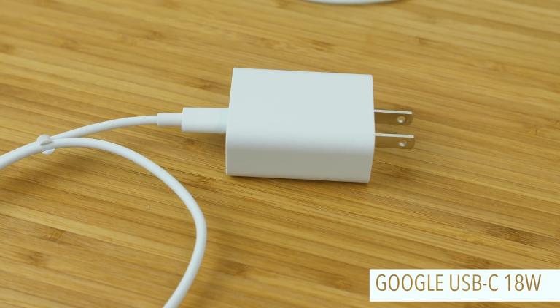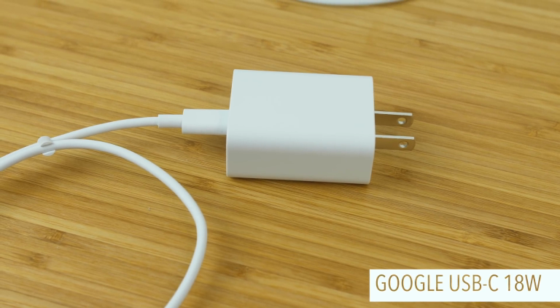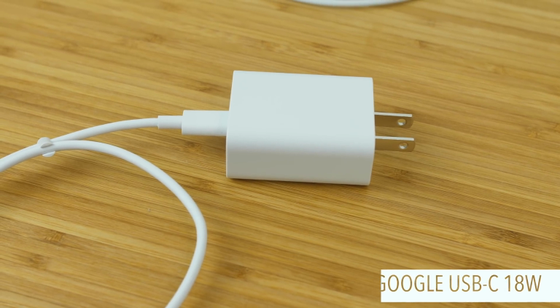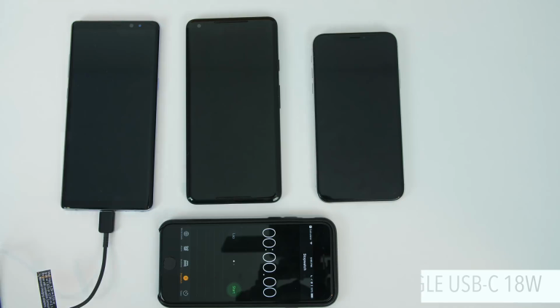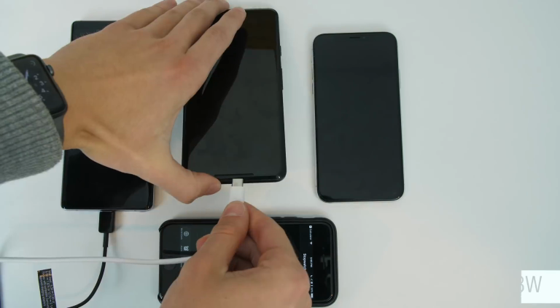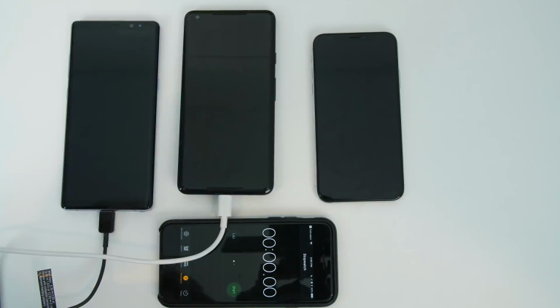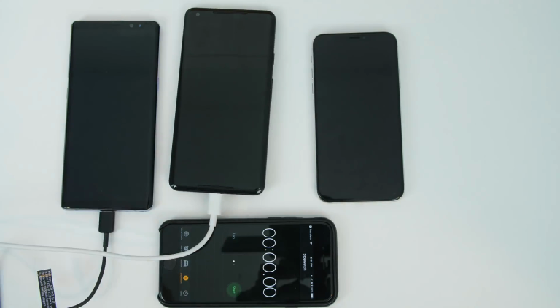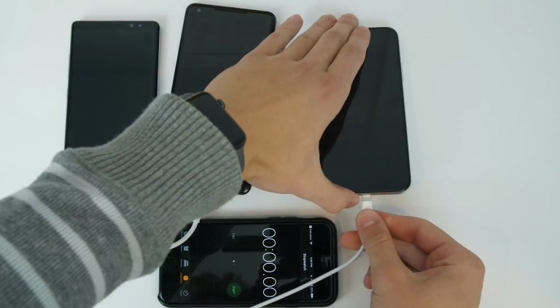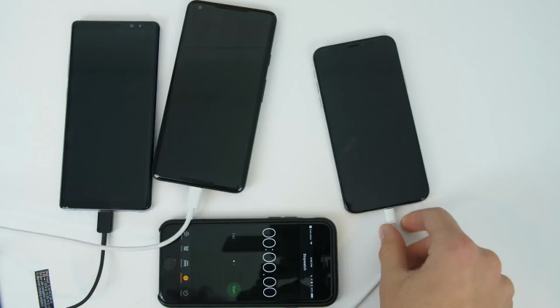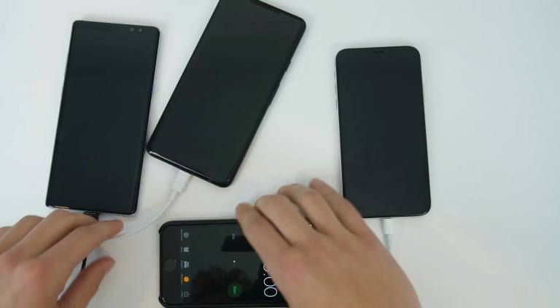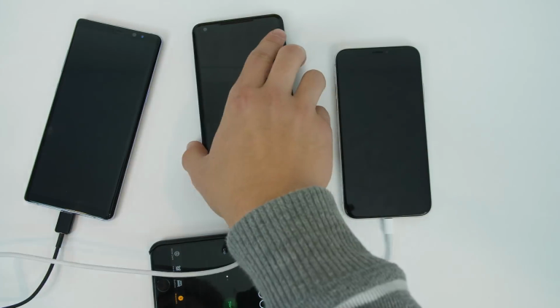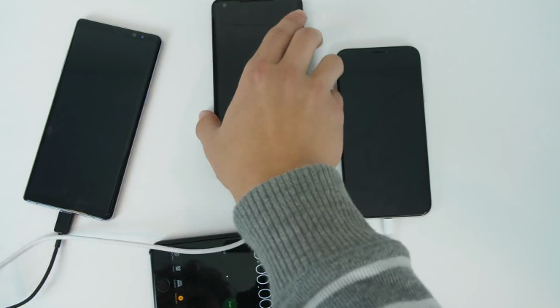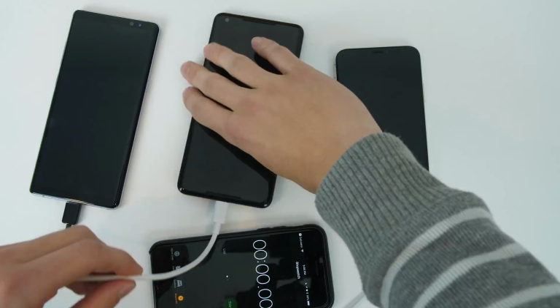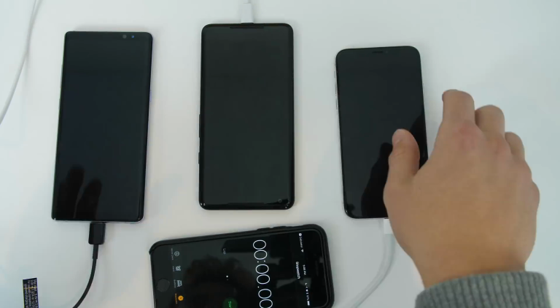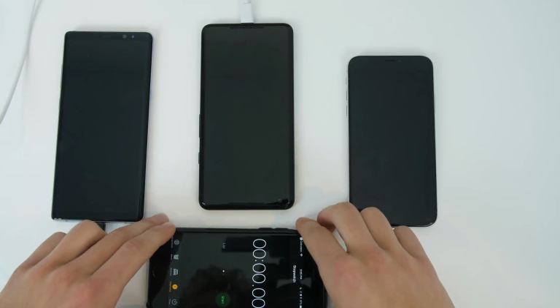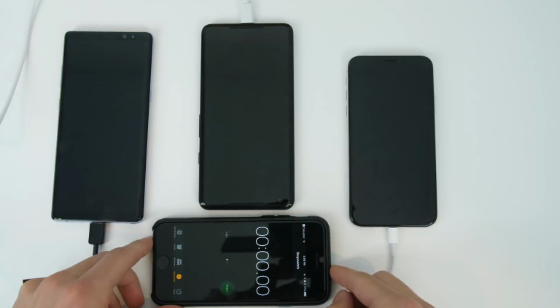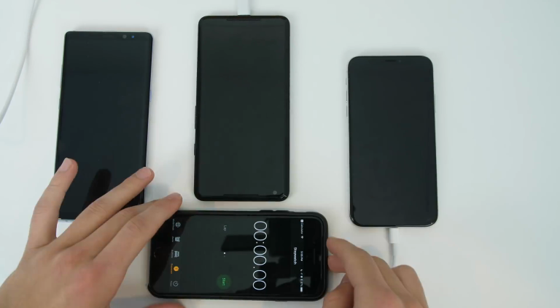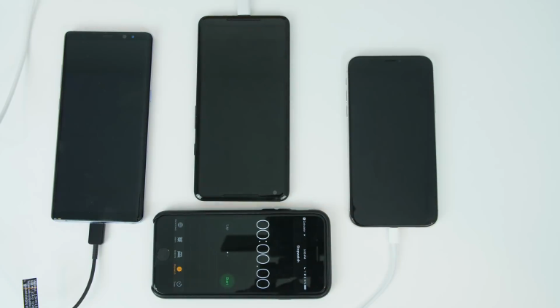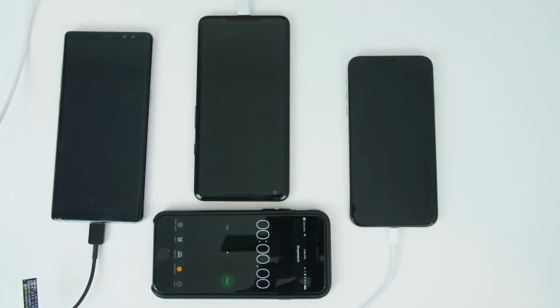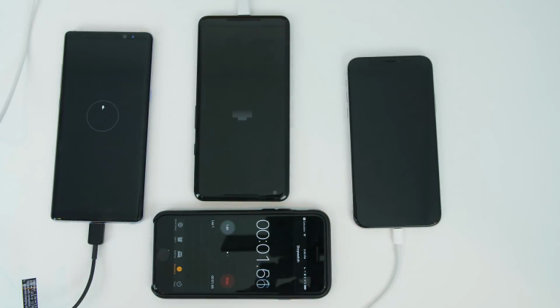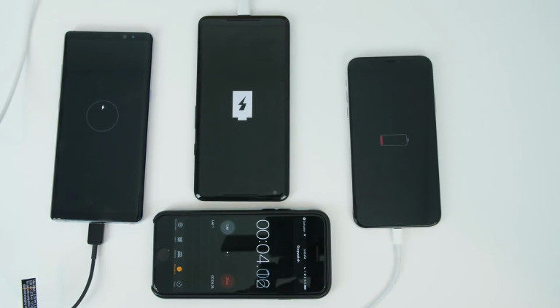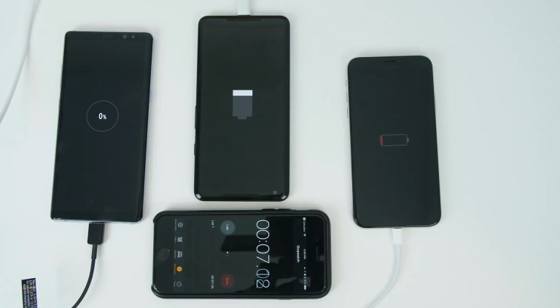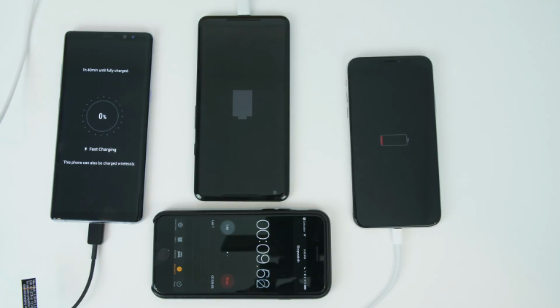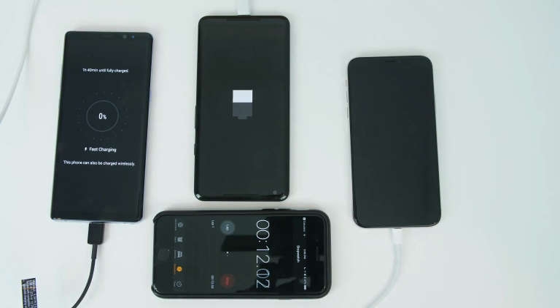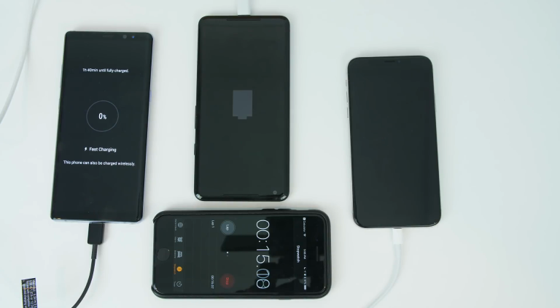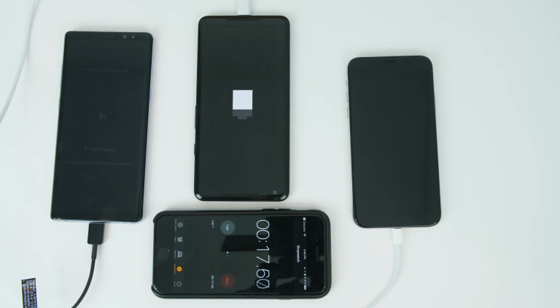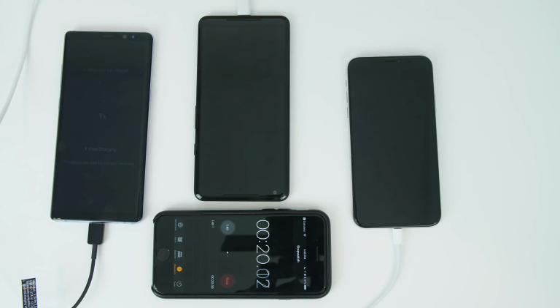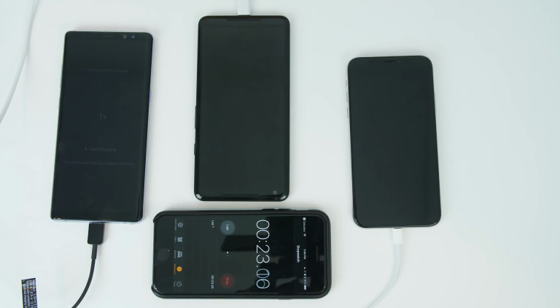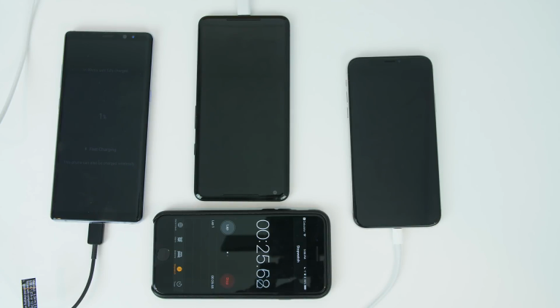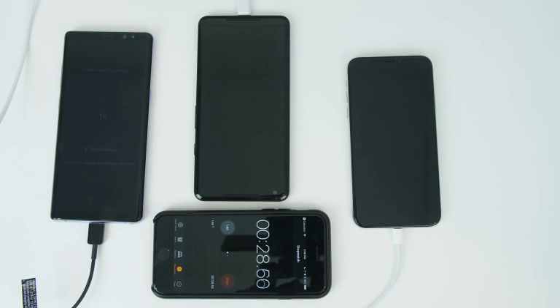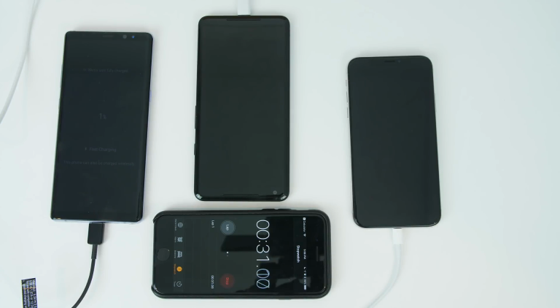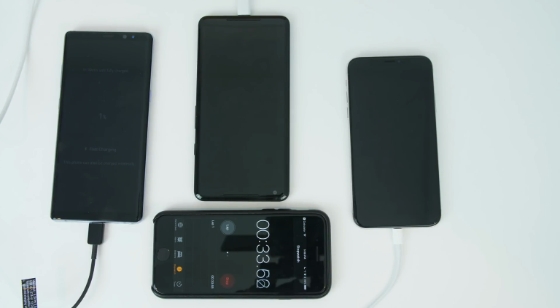So they're off to the races. I plugged in the power strip at the same time so they would all start at a fair time.